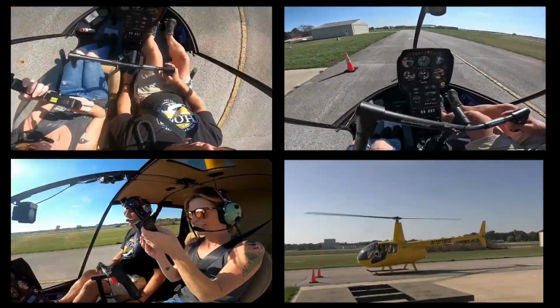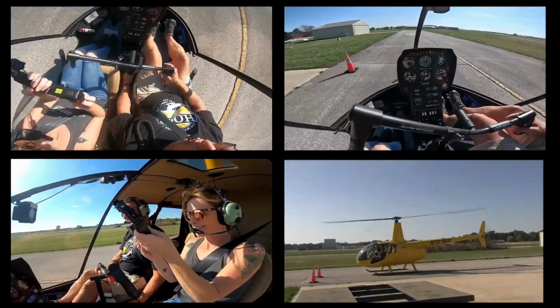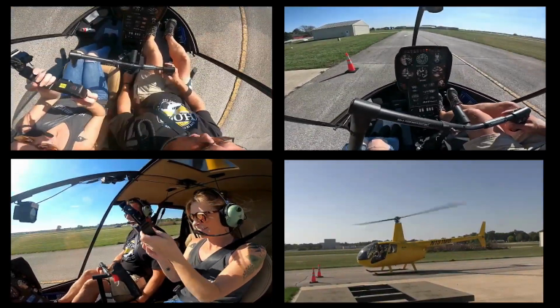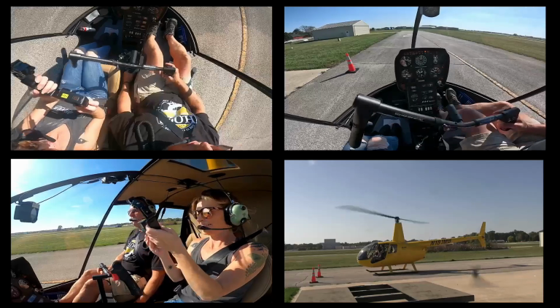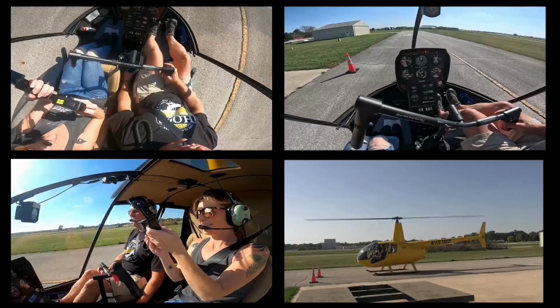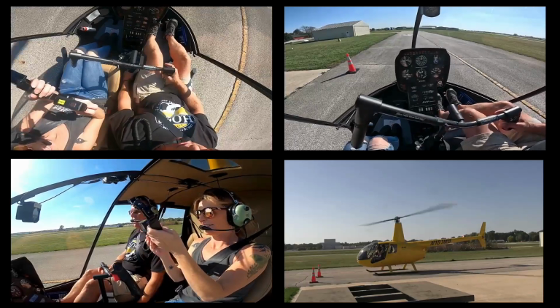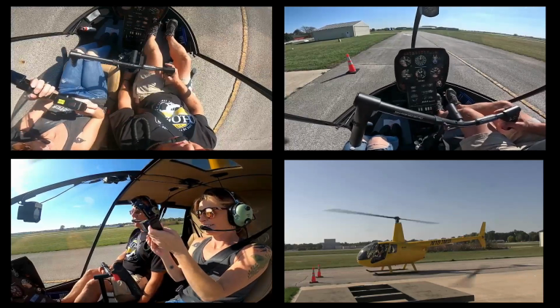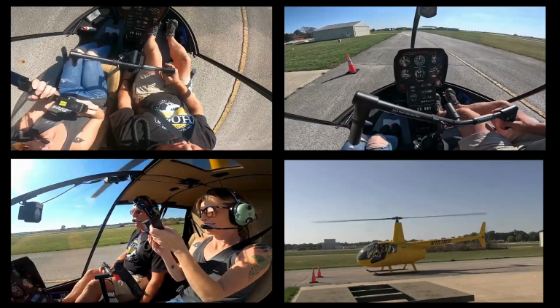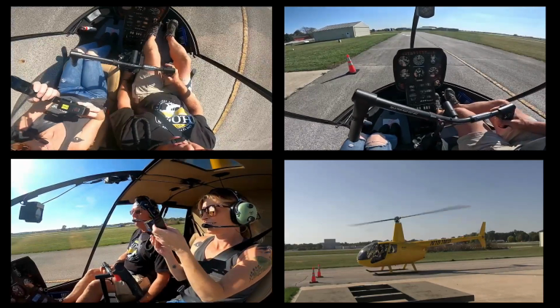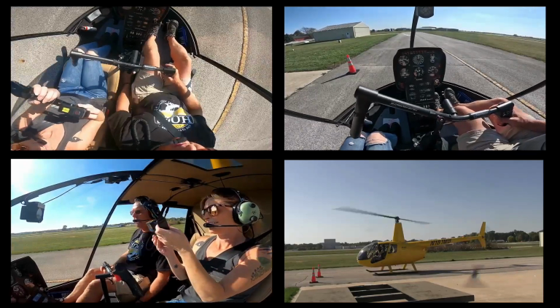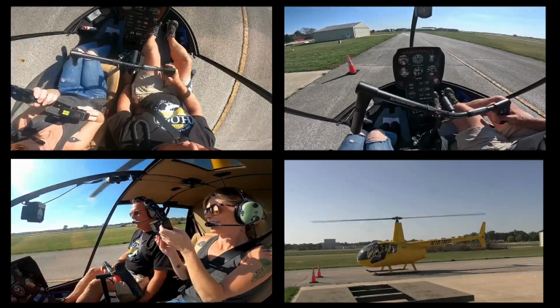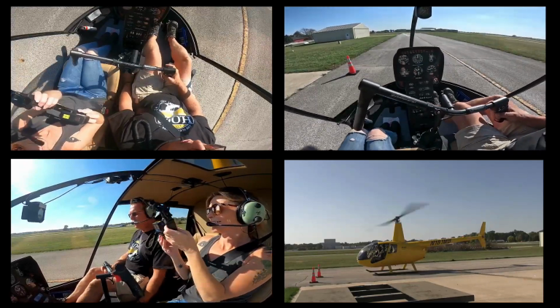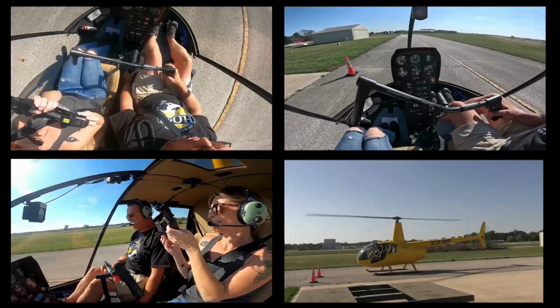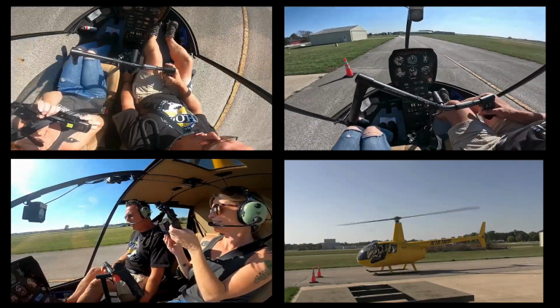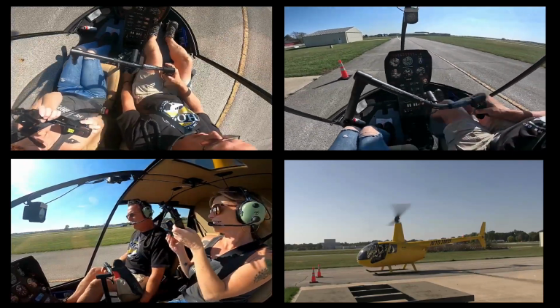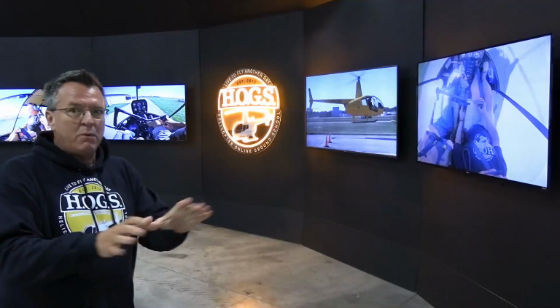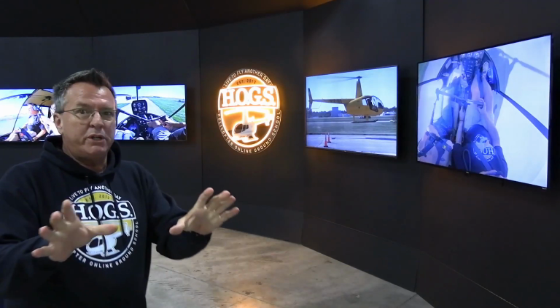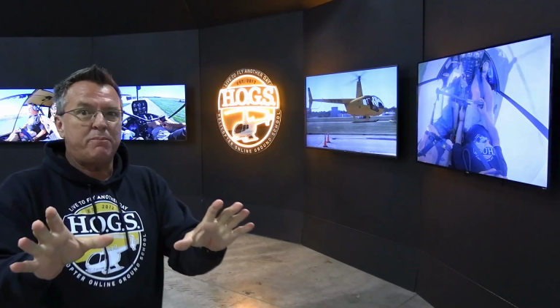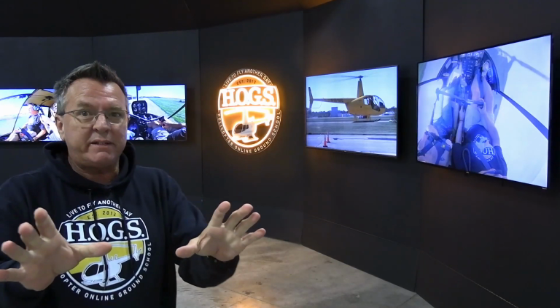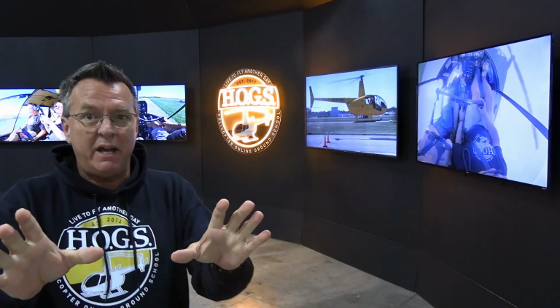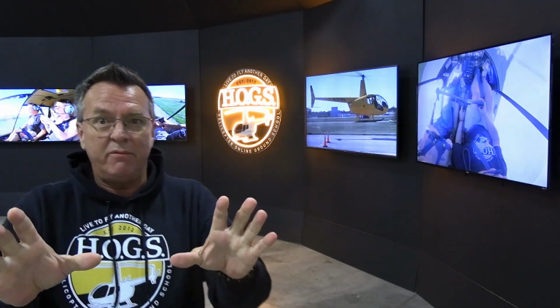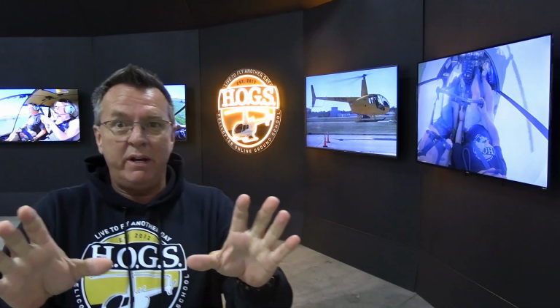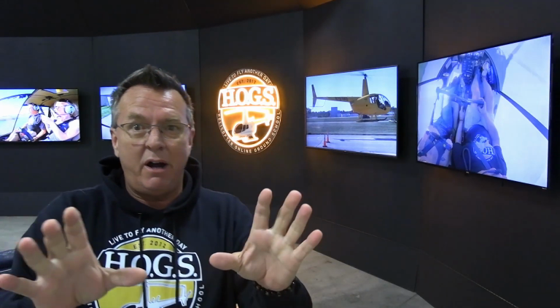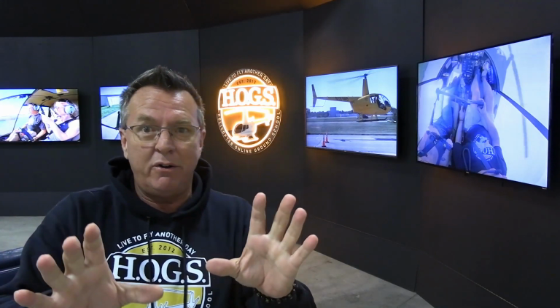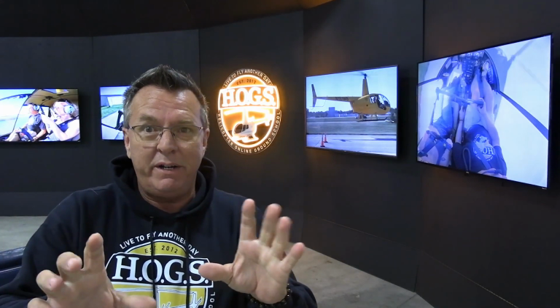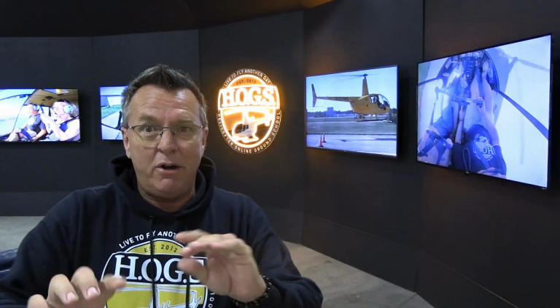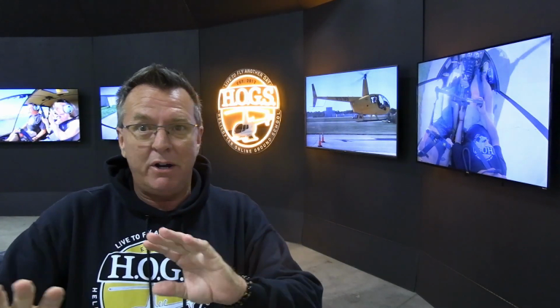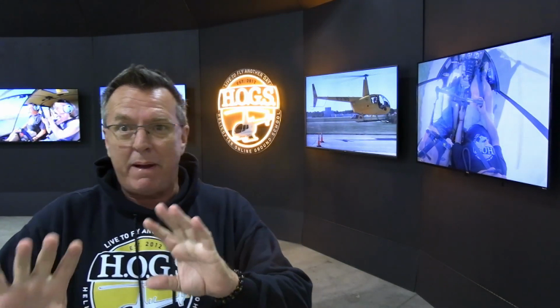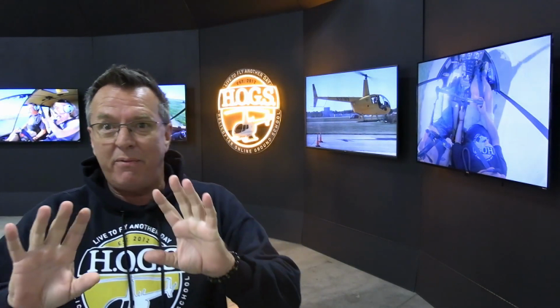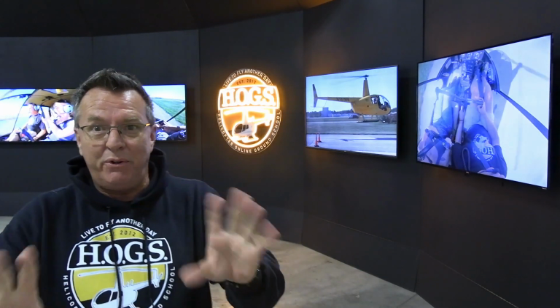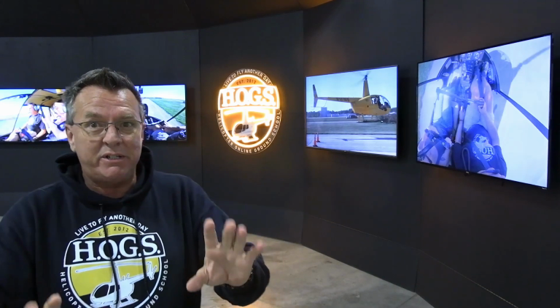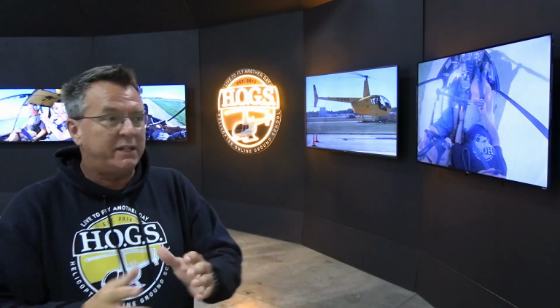Boom. Safely onto the ground, keeping the nose straight. We'll get you back to that hovering auto video here in about 30 seconds.